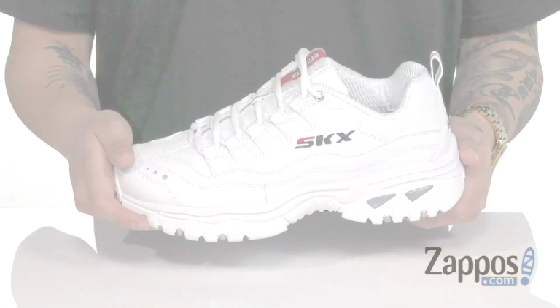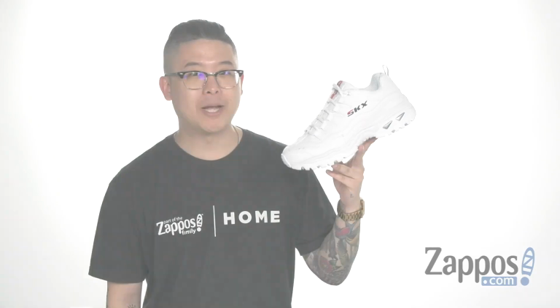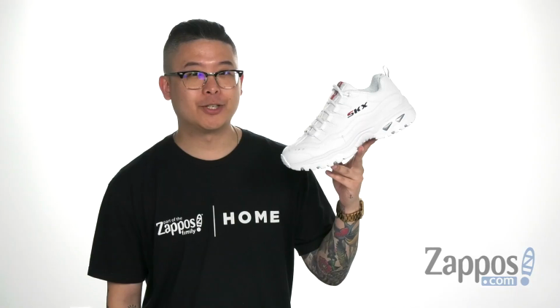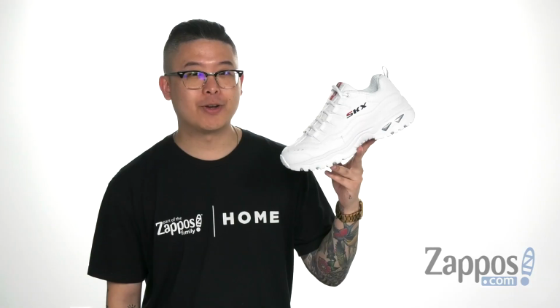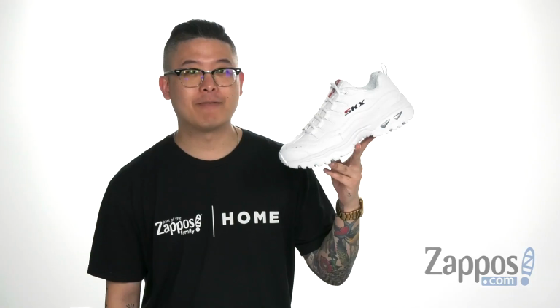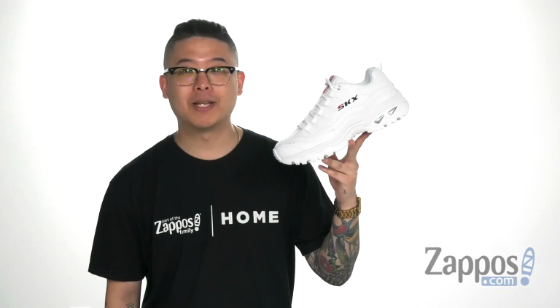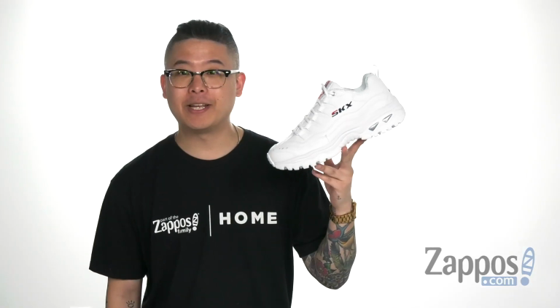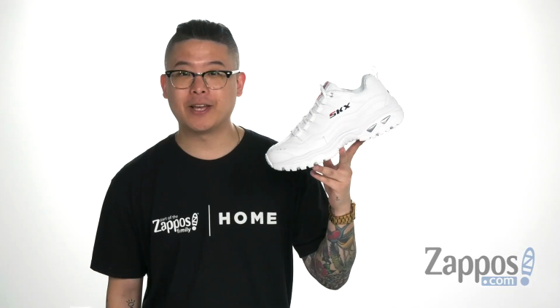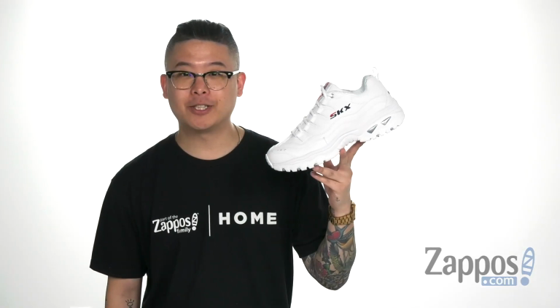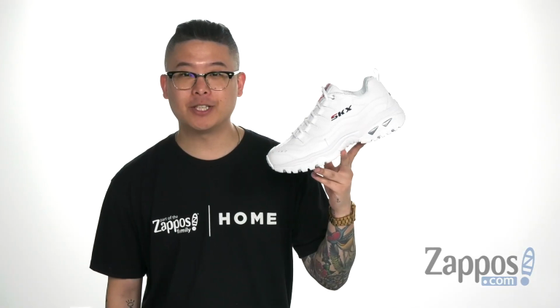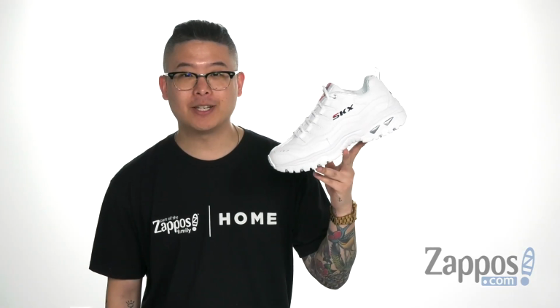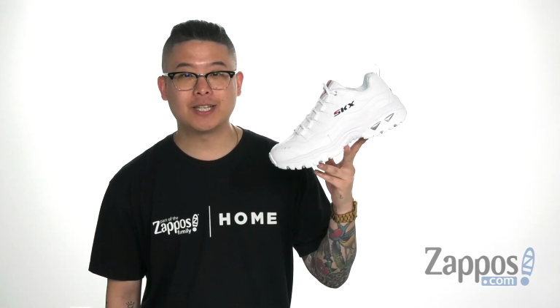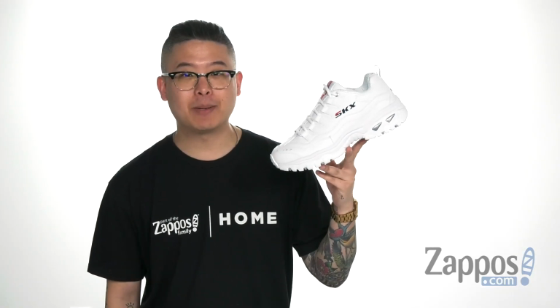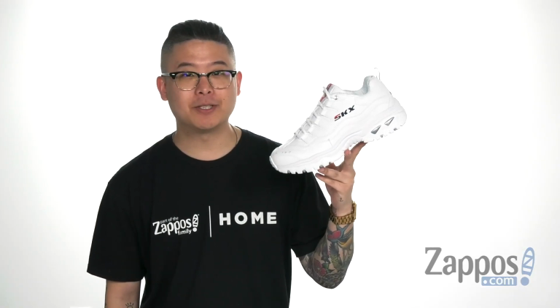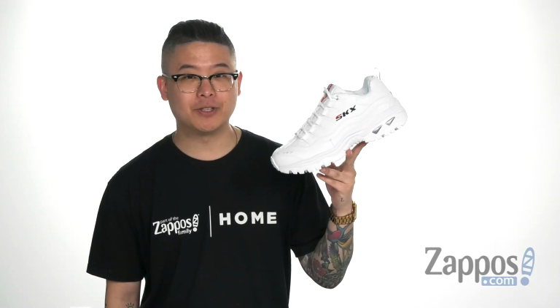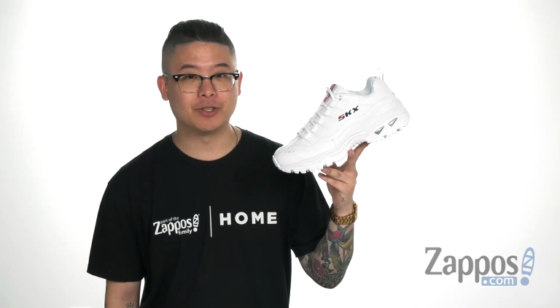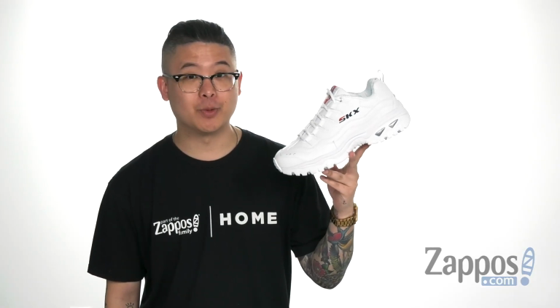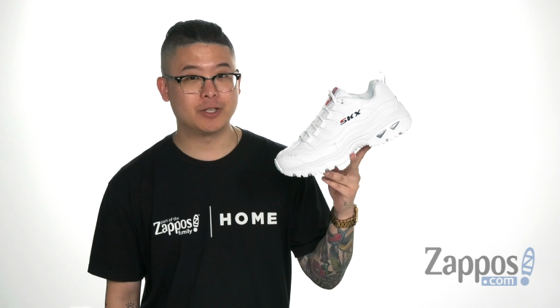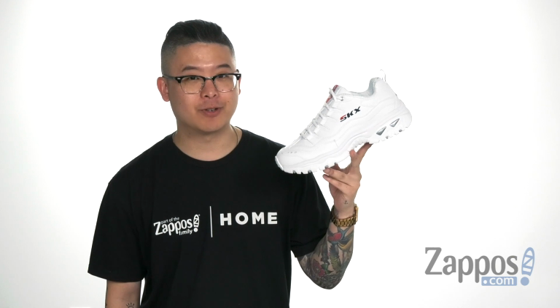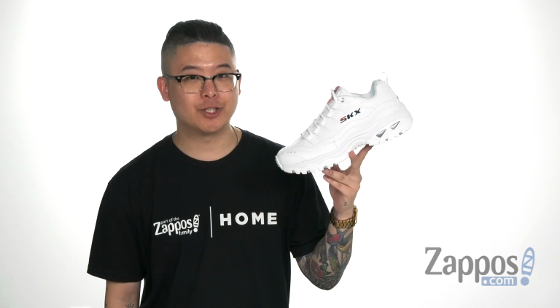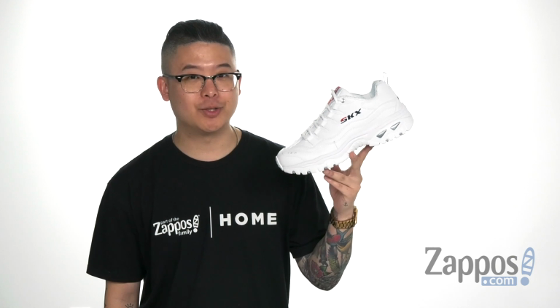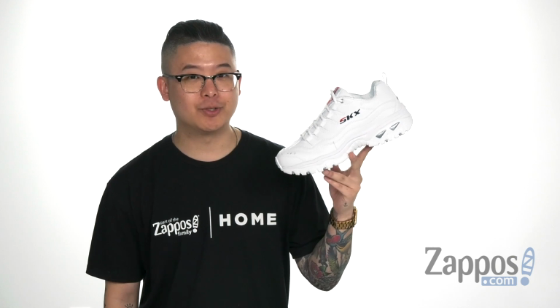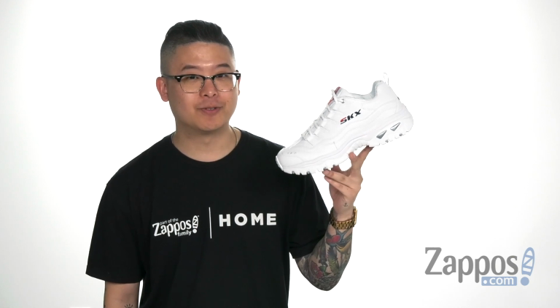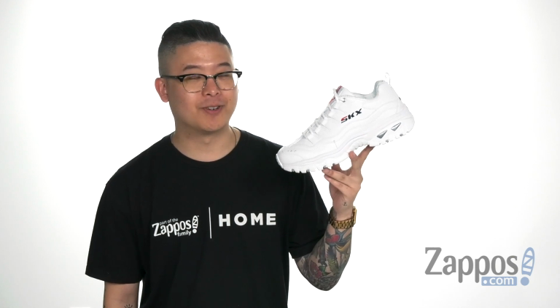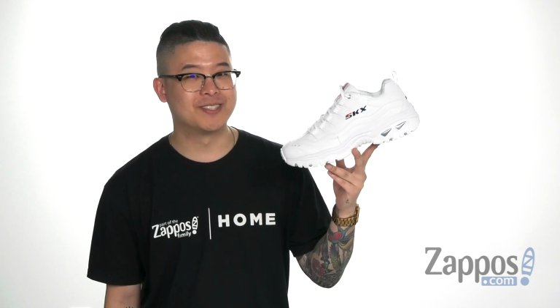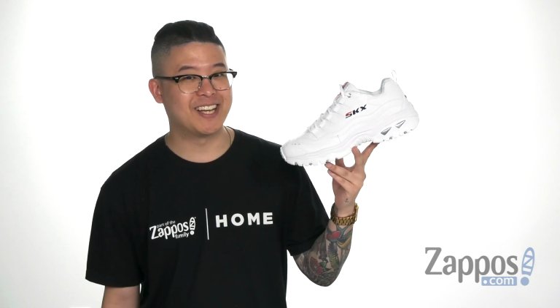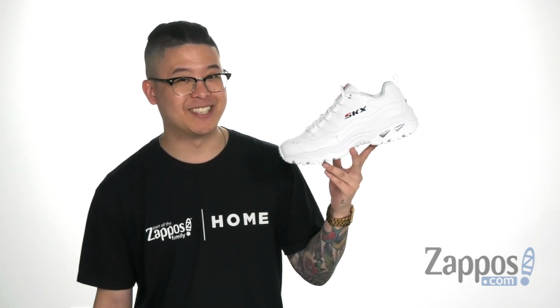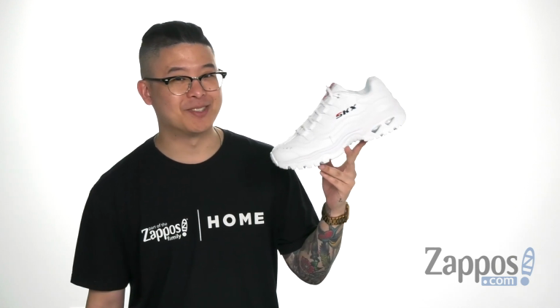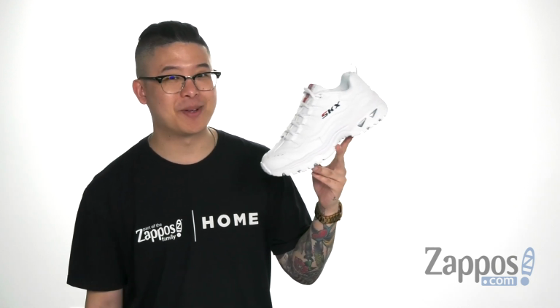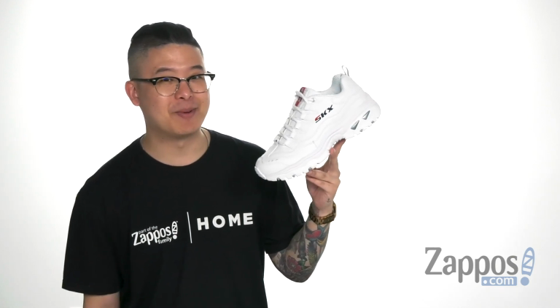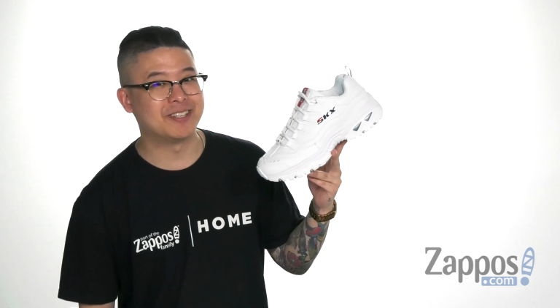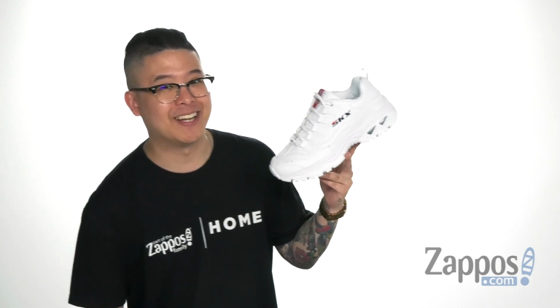Make sure you have plenty of energy with the Timeless Vision — these great shoes from Skechers. Pick them up today!